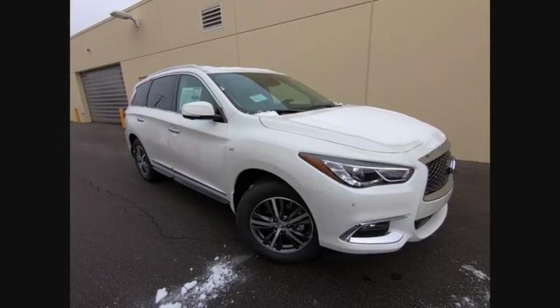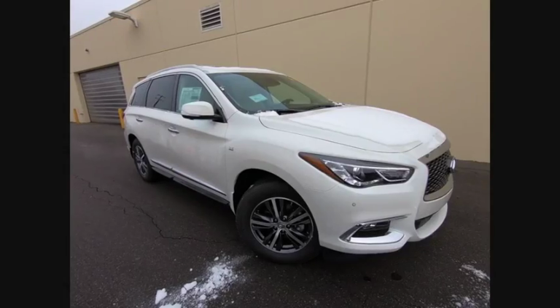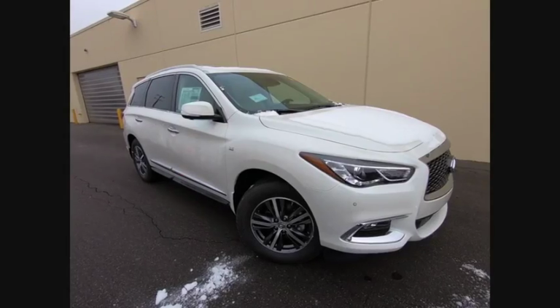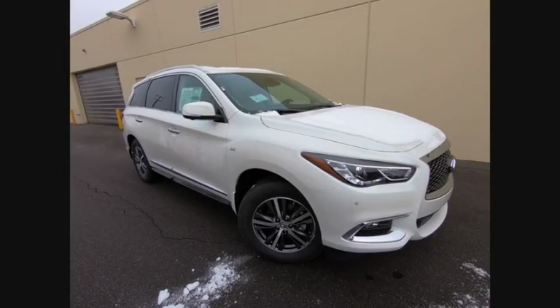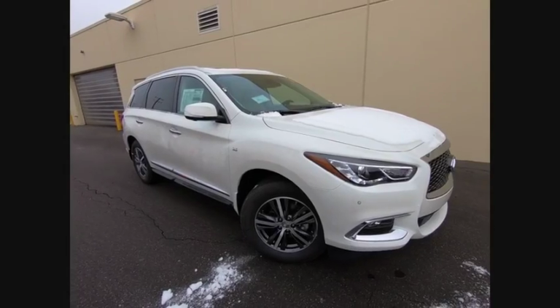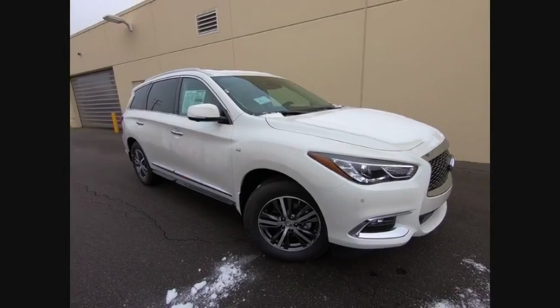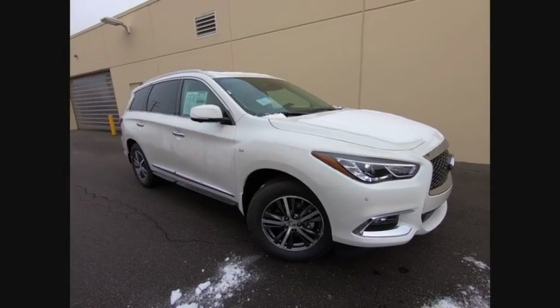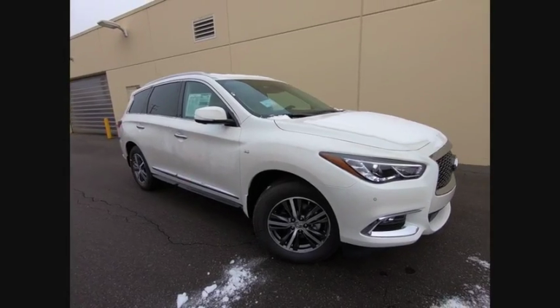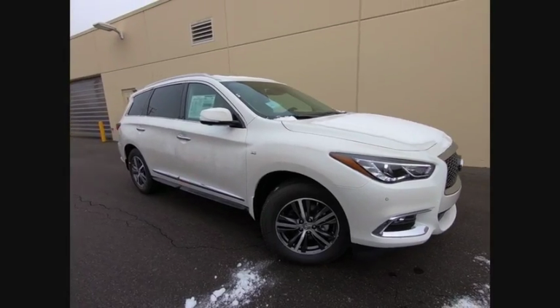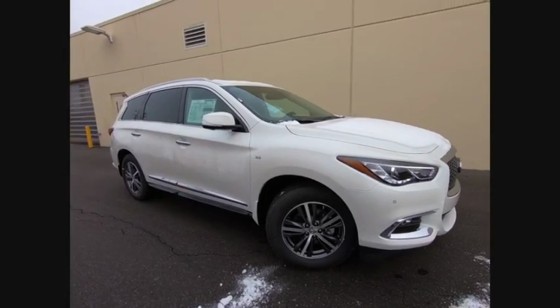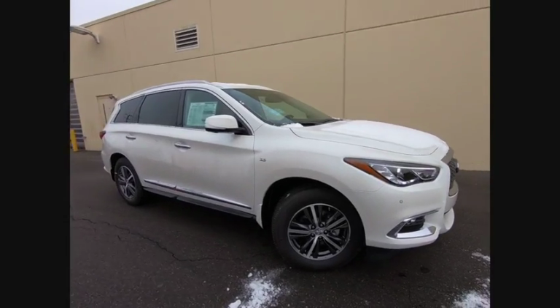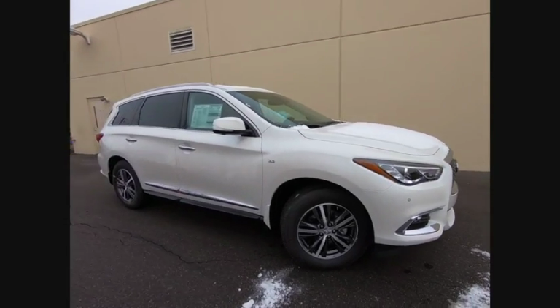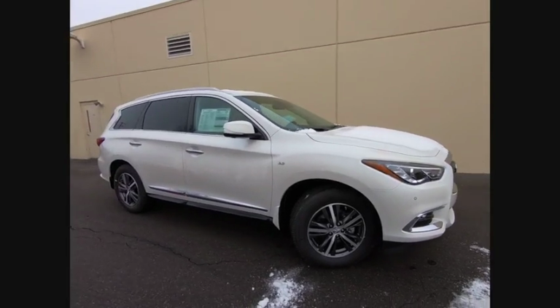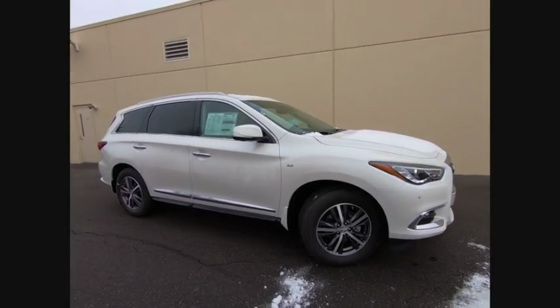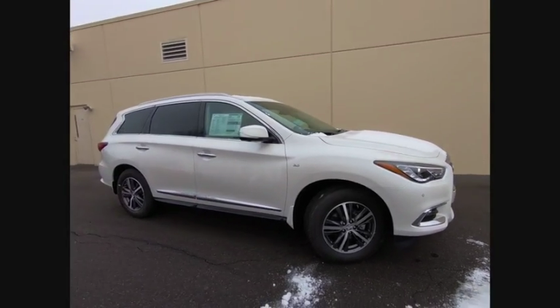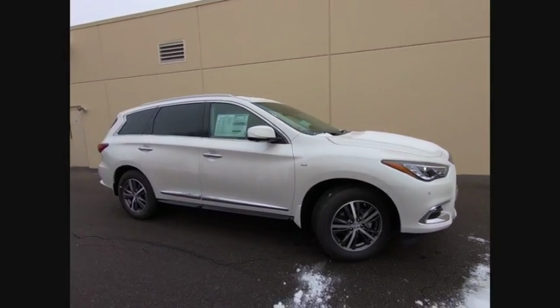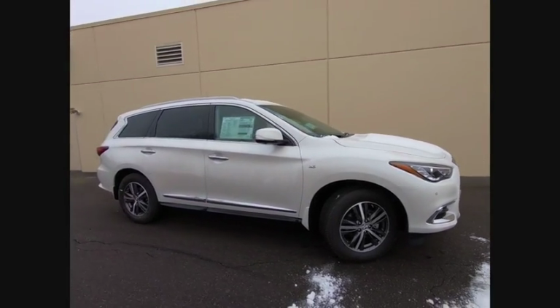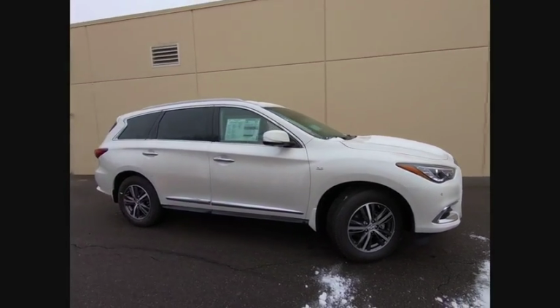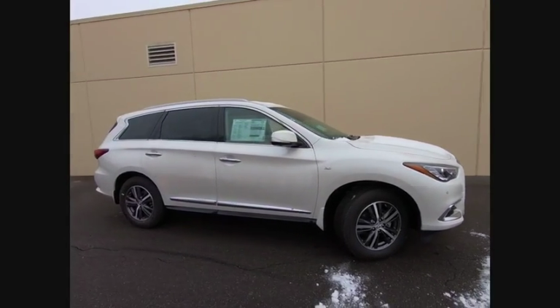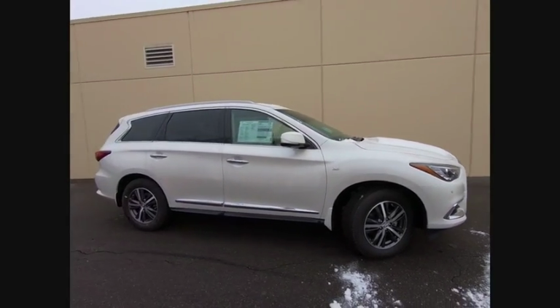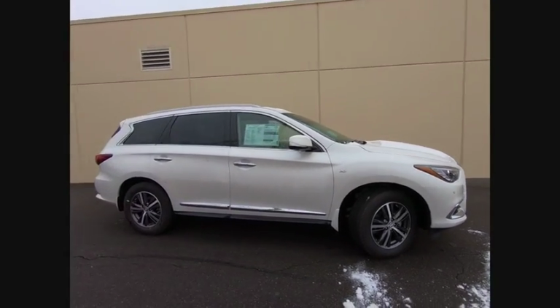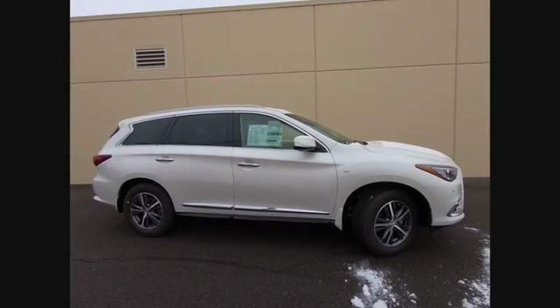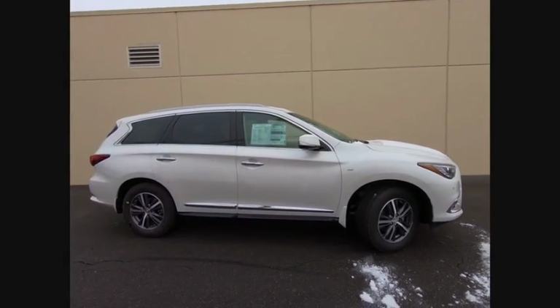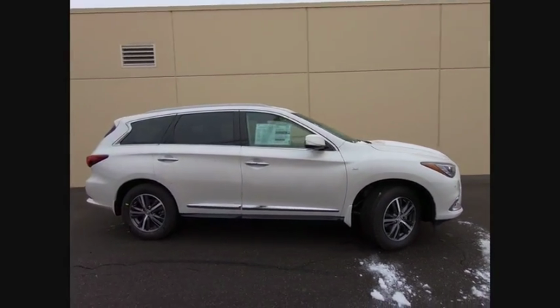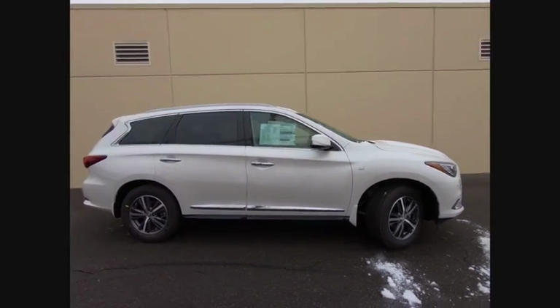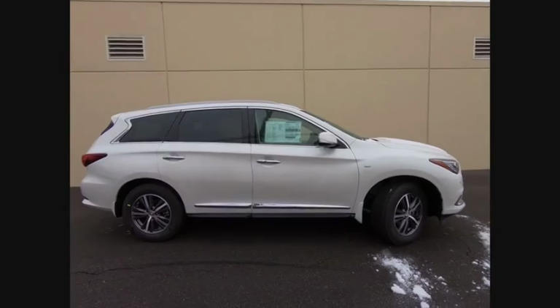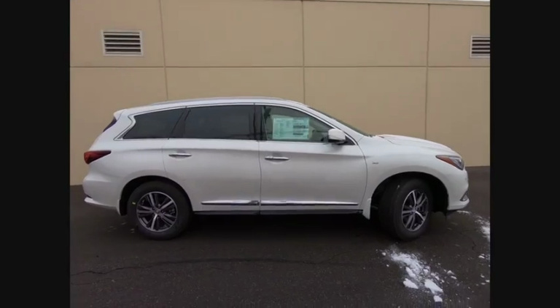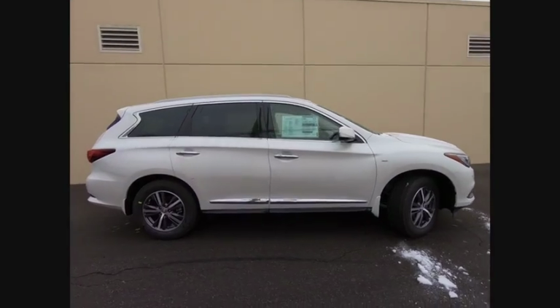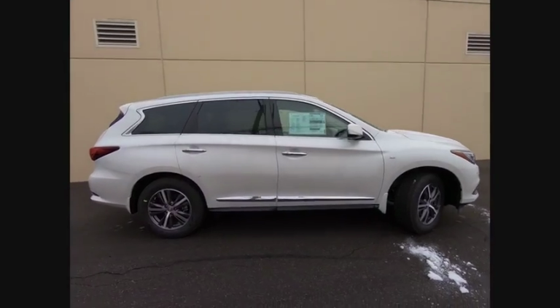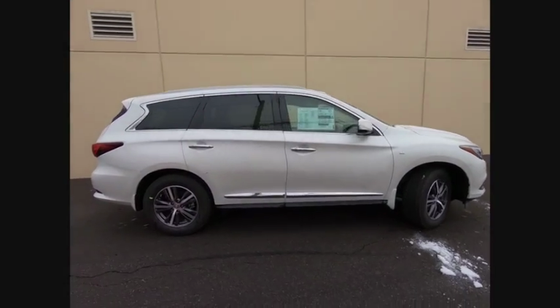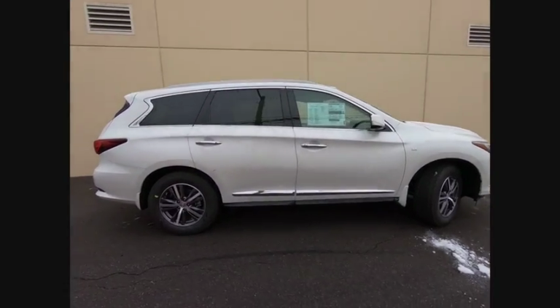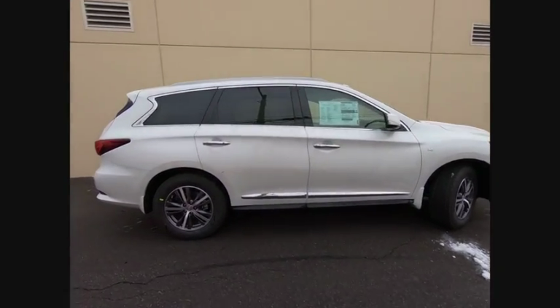Looking for the right vehicle? Check out the 2019 Infiniti QX60.